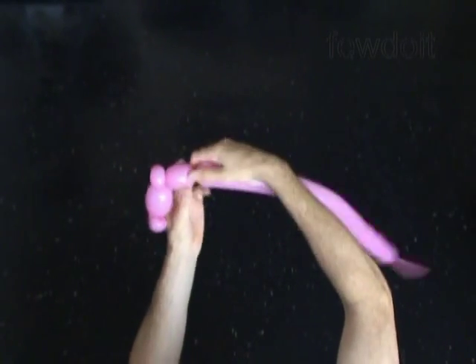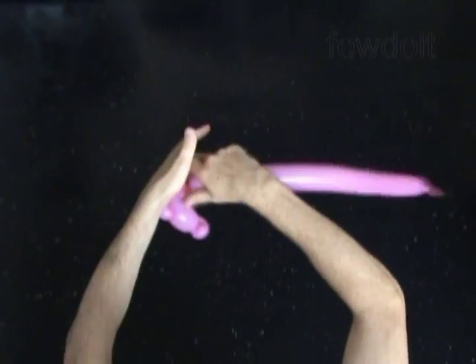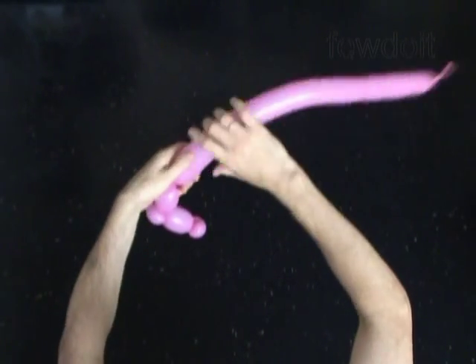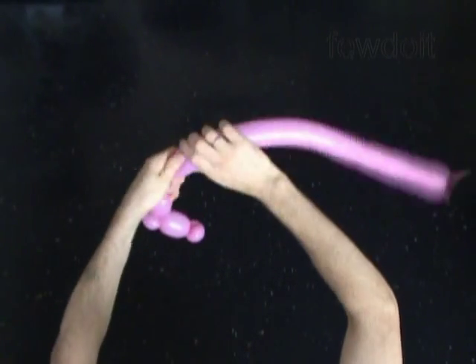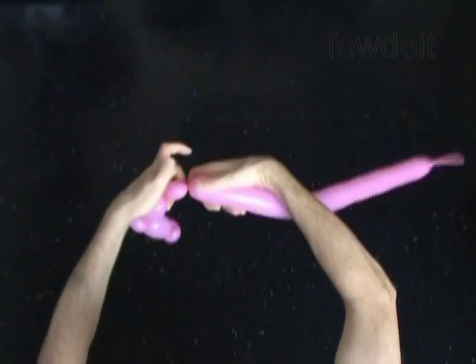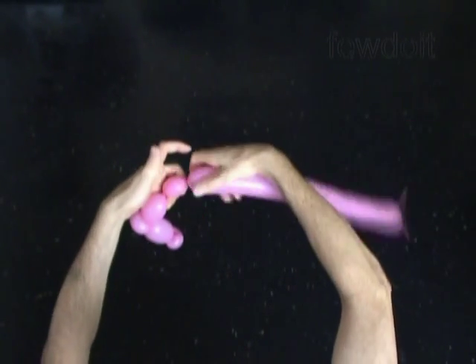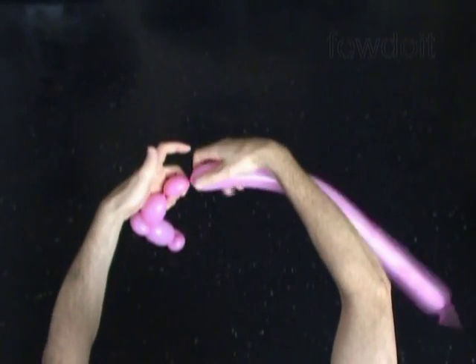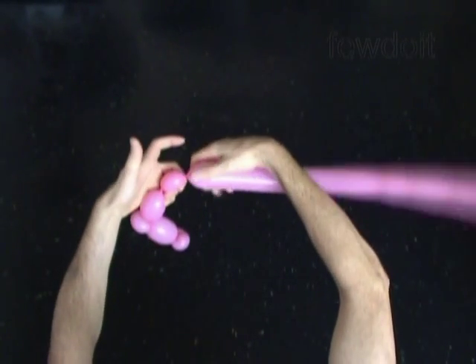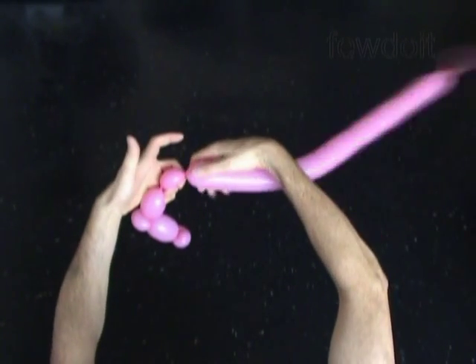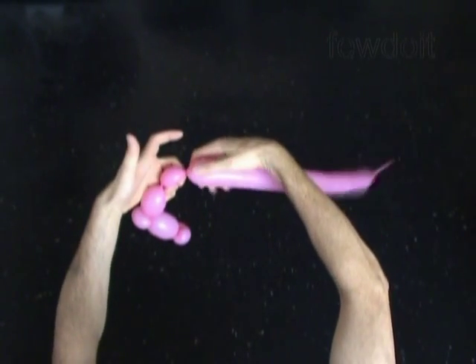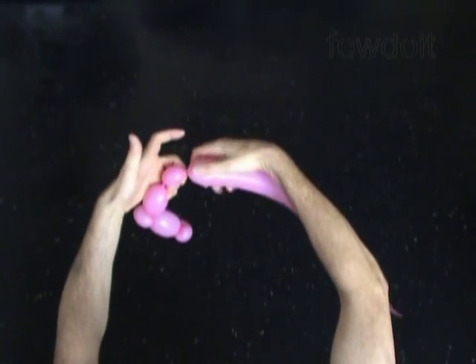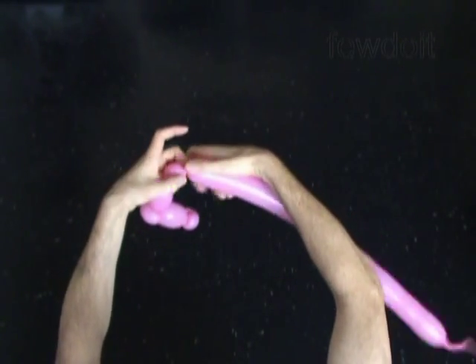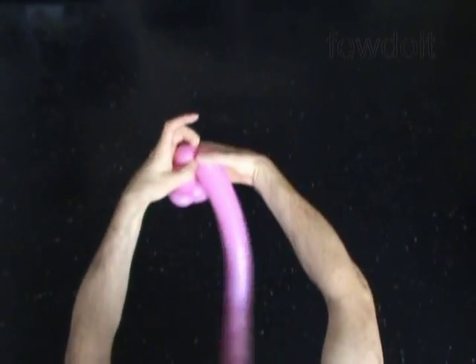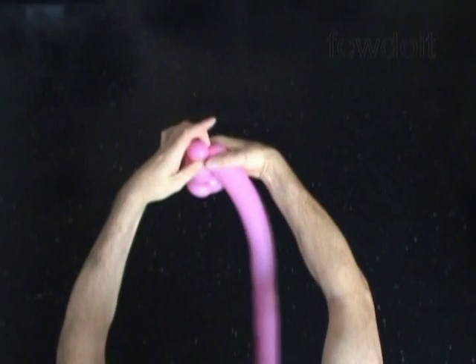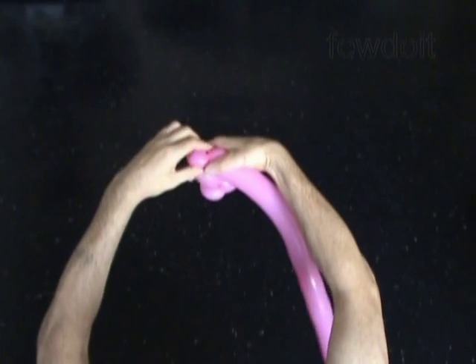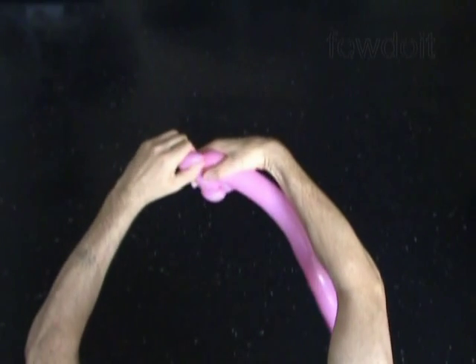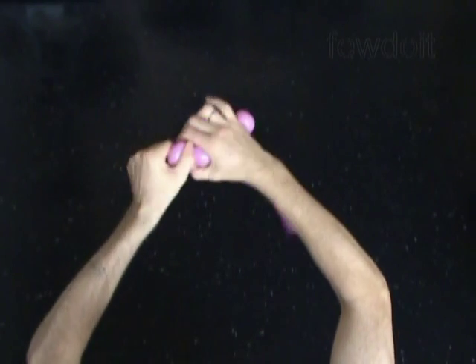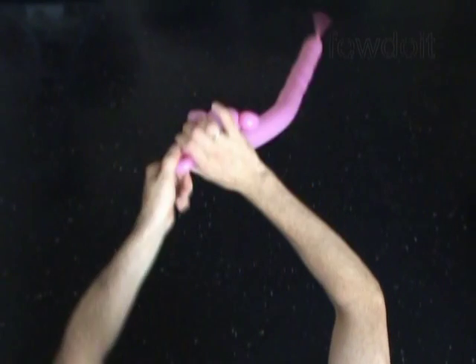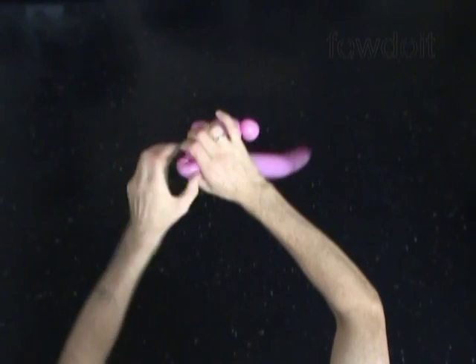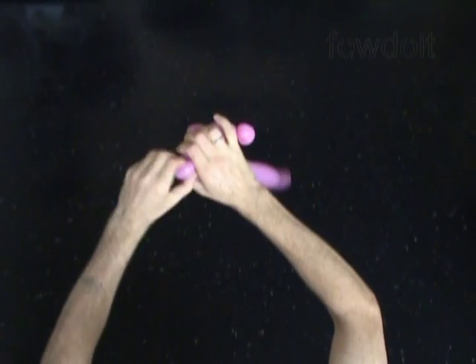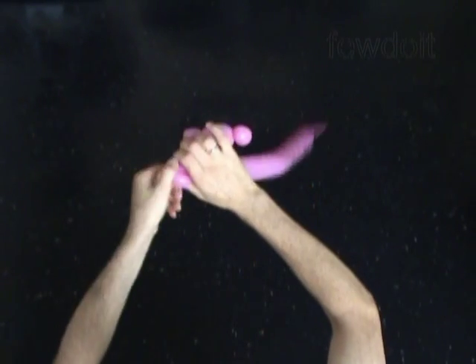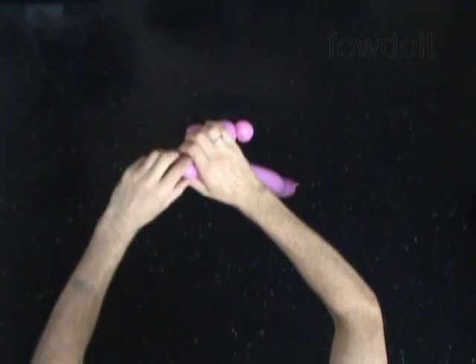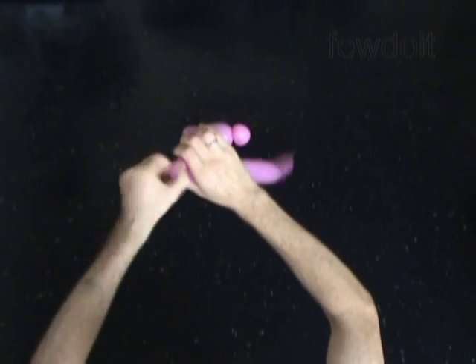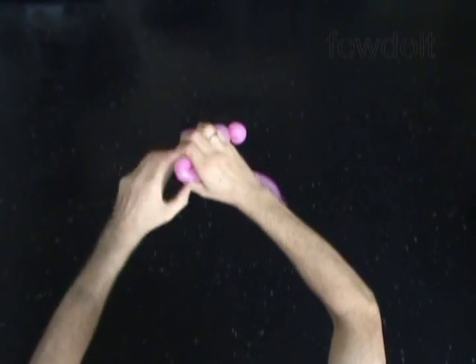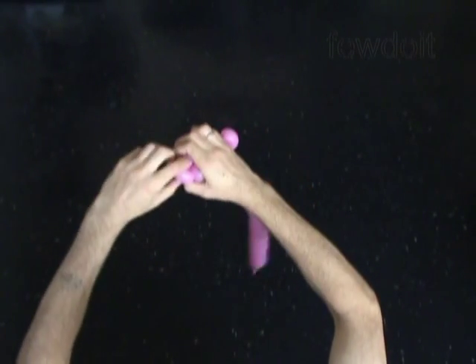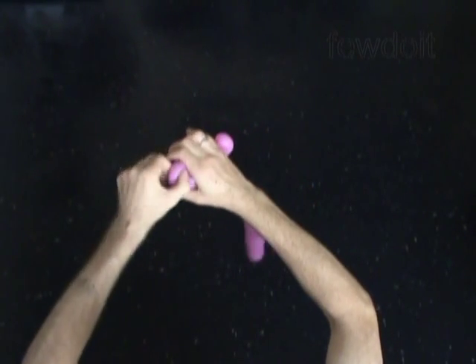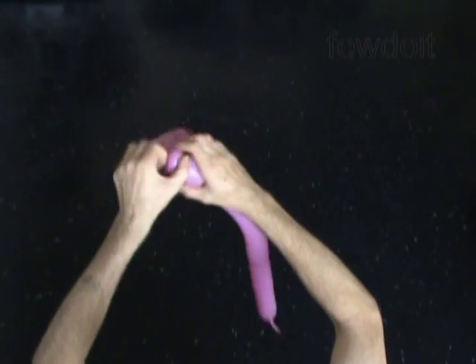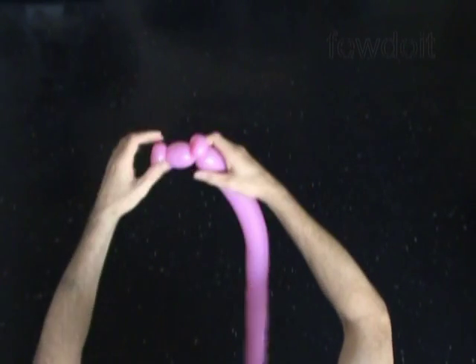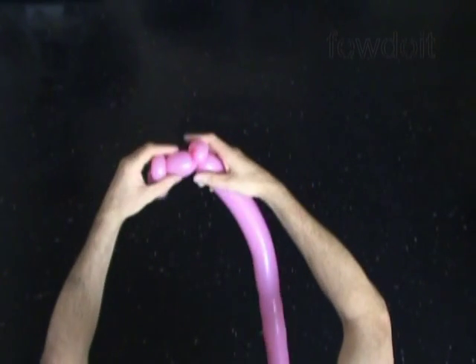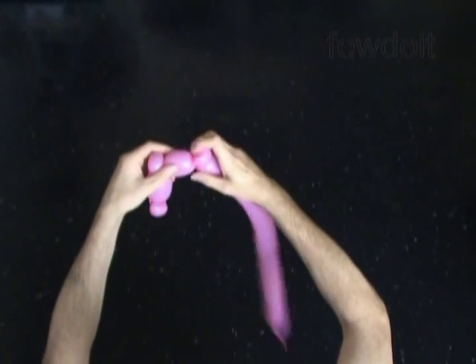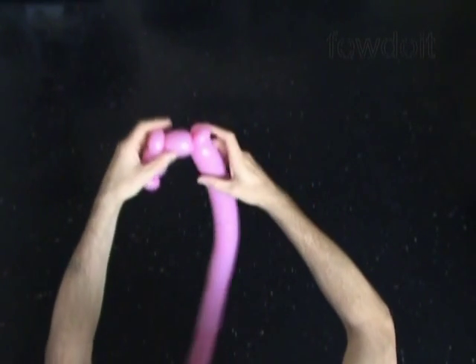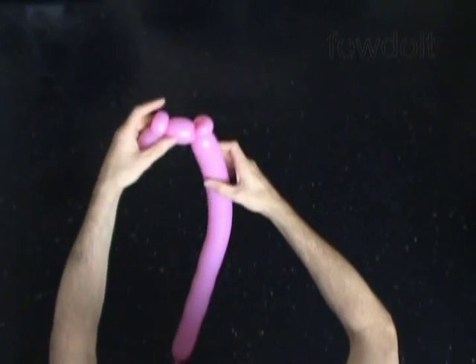Then we twist the fifth soft about 3 inch long bubble. Lock both ends of the fifth bubble in one lock twist.